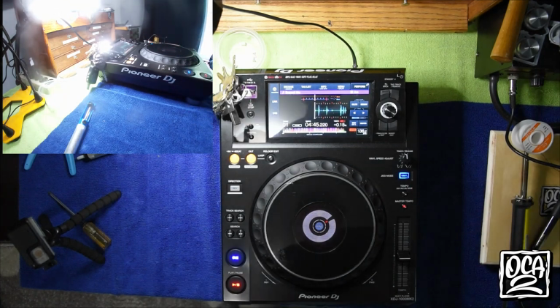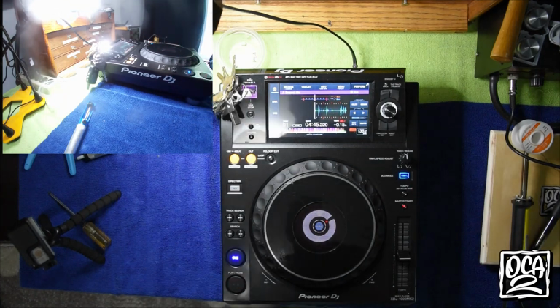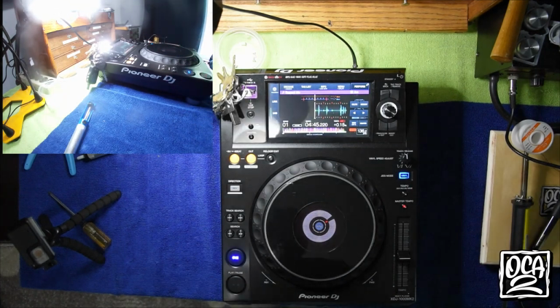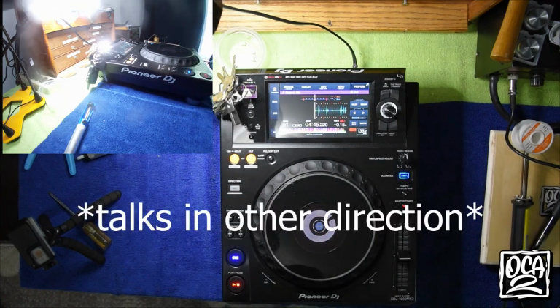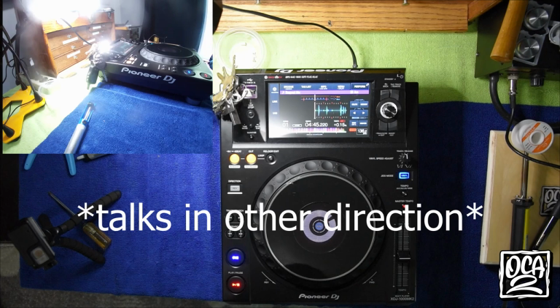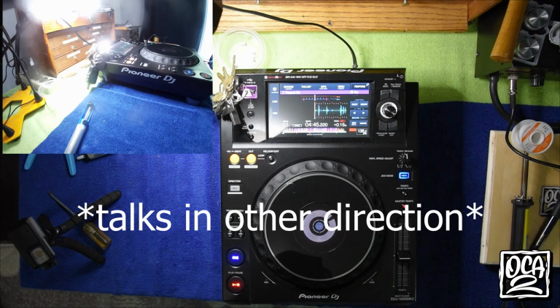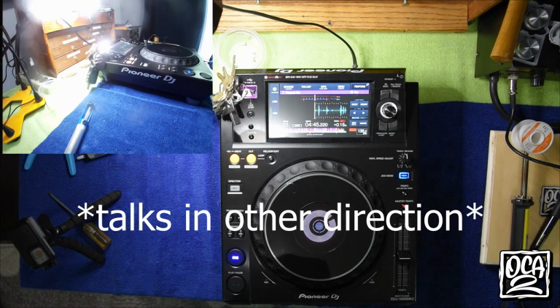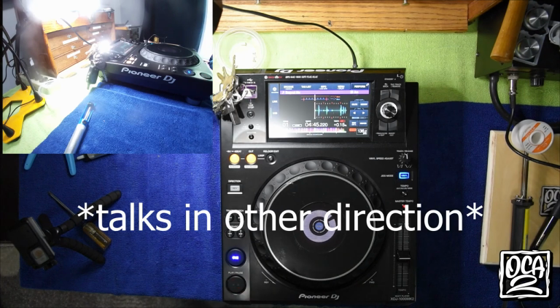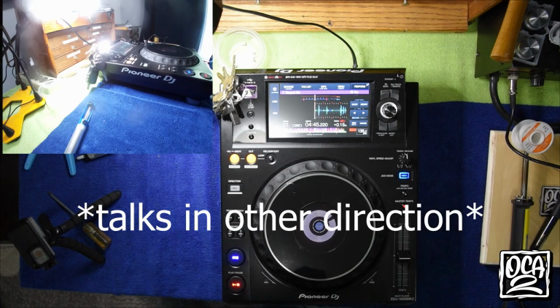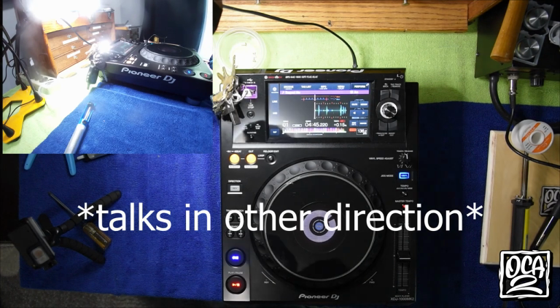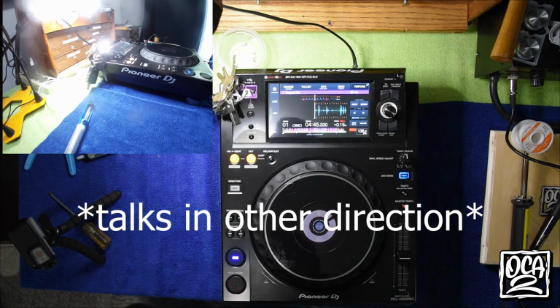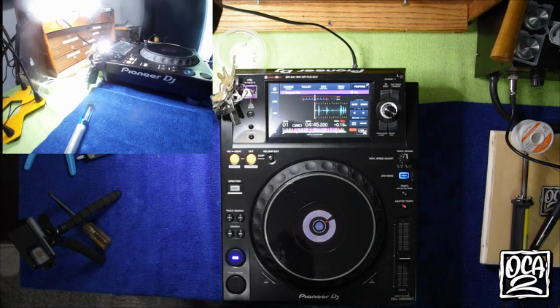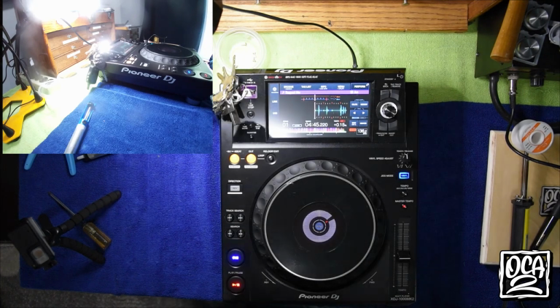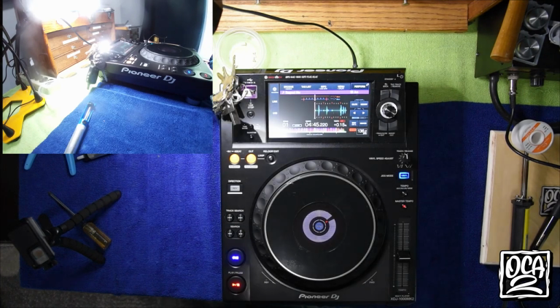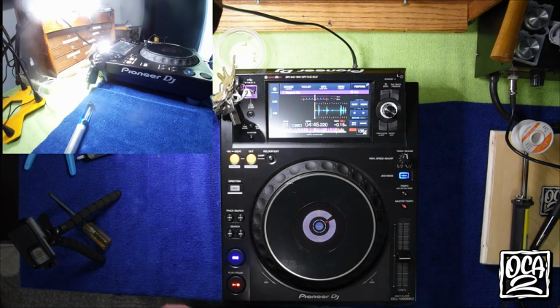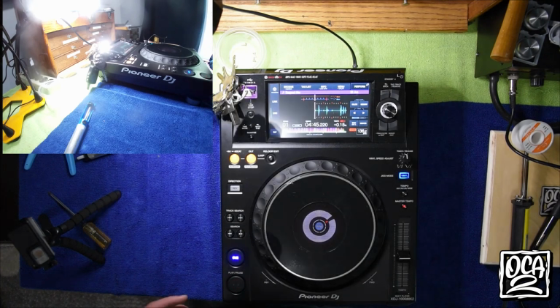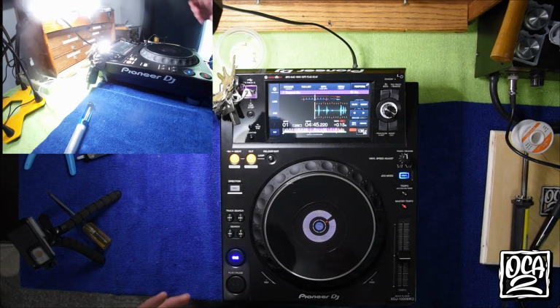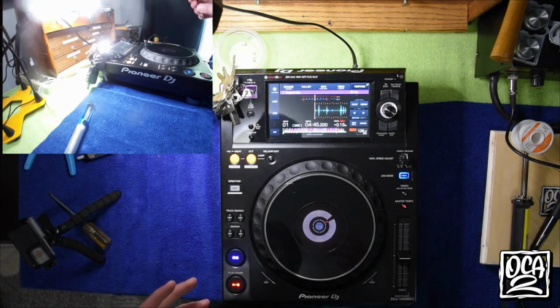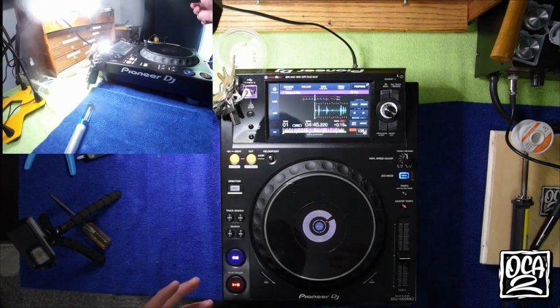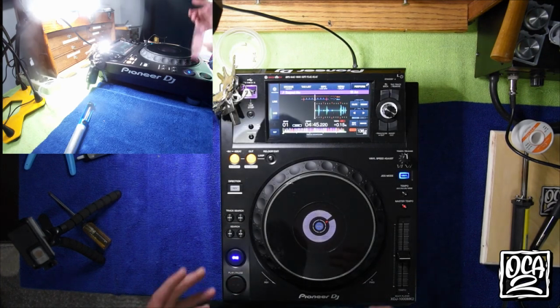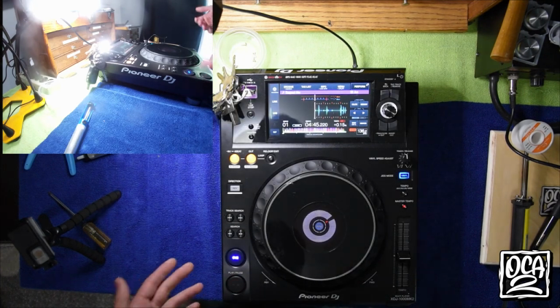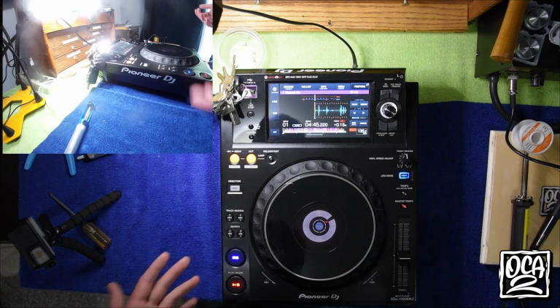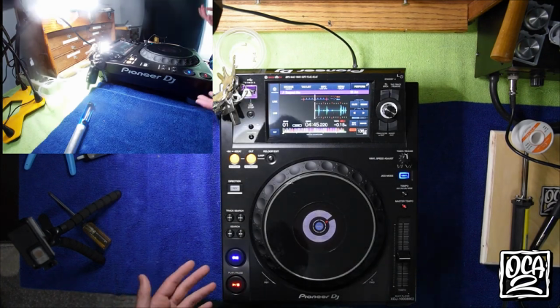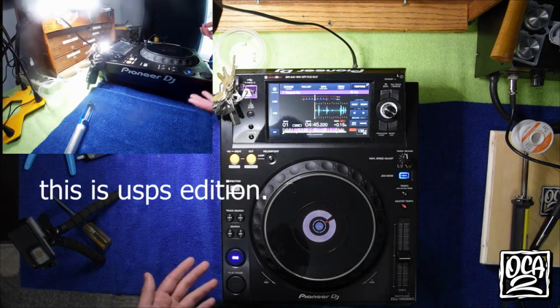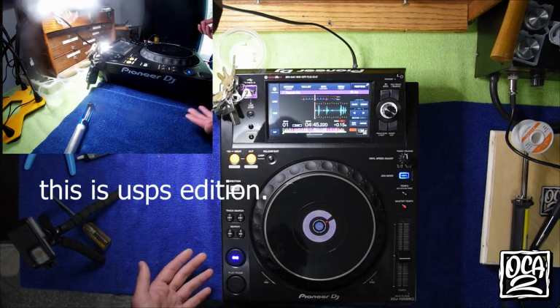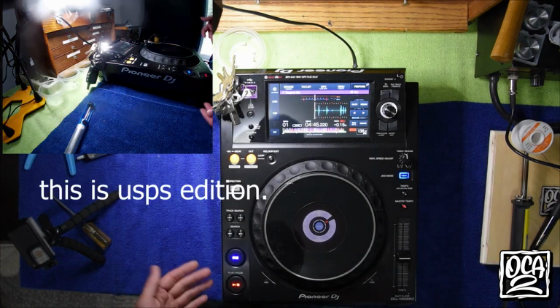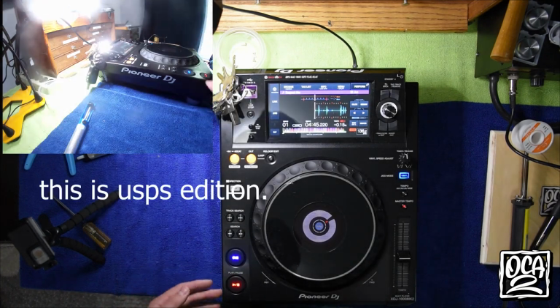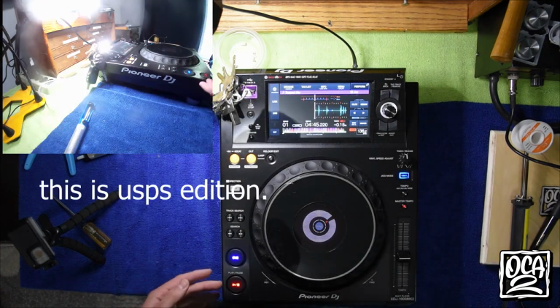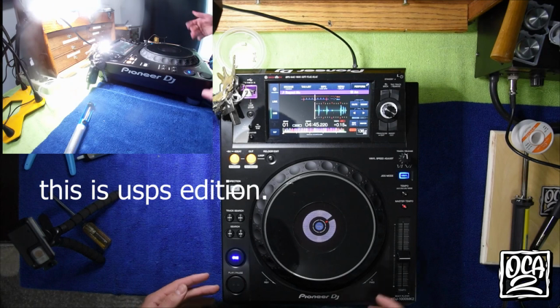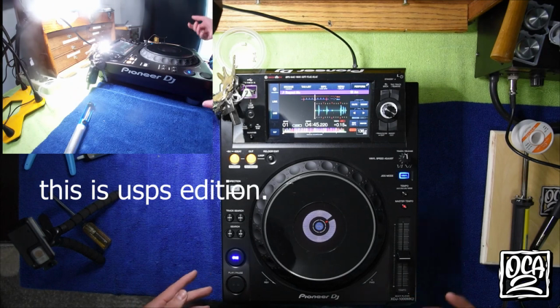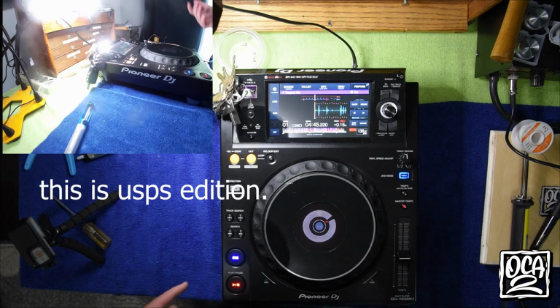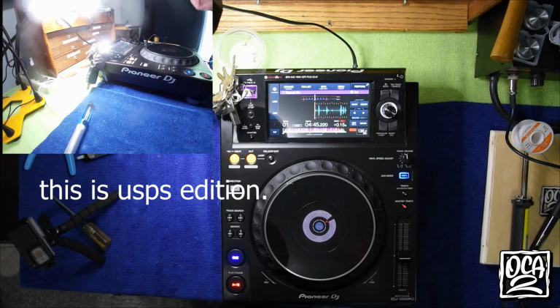Super happy with how that turned out, but realistically I can give you any color. As far as other options, you can get RGB flashing slow and fast.